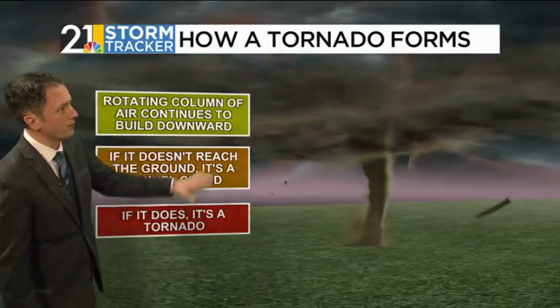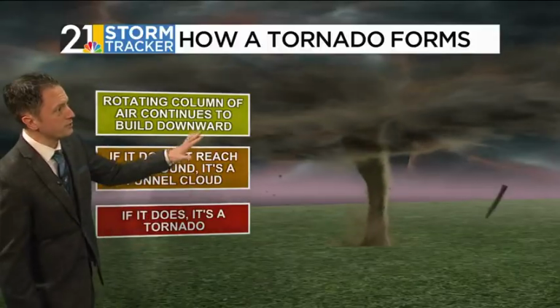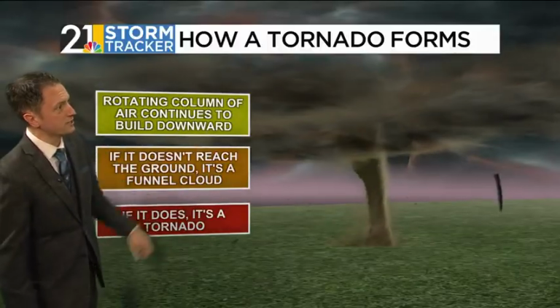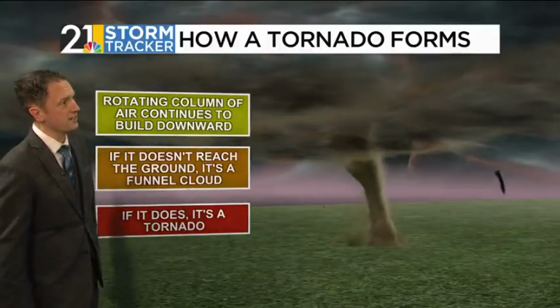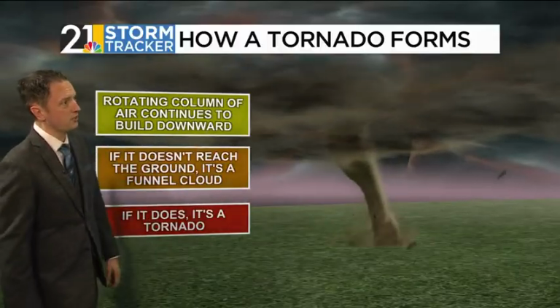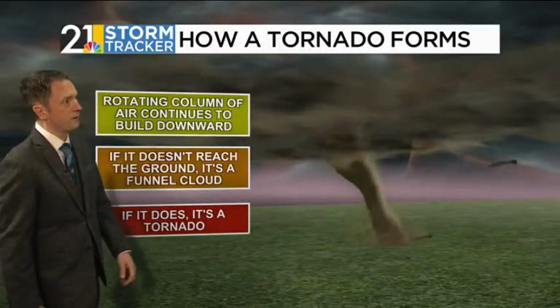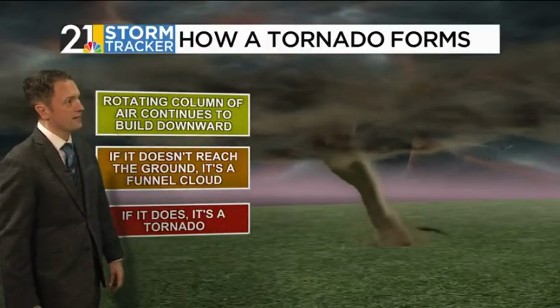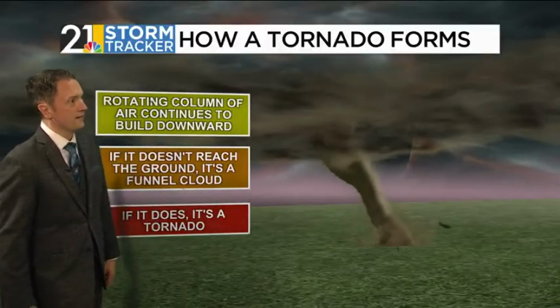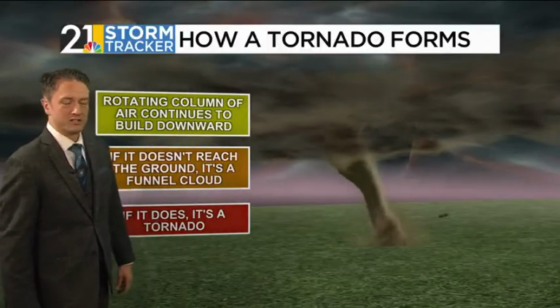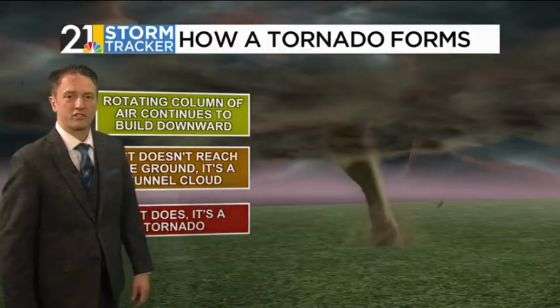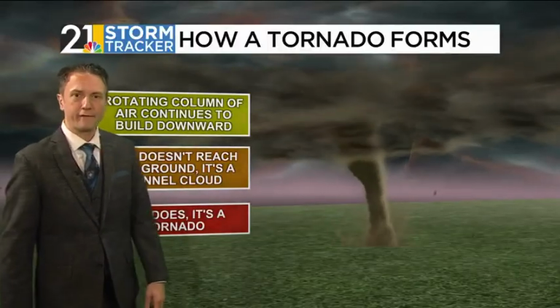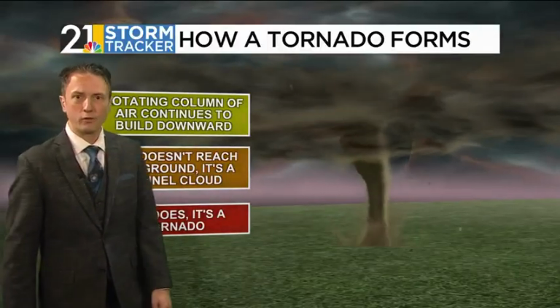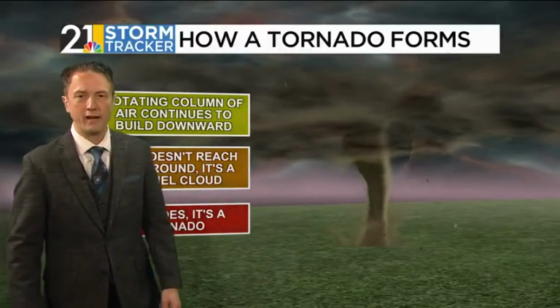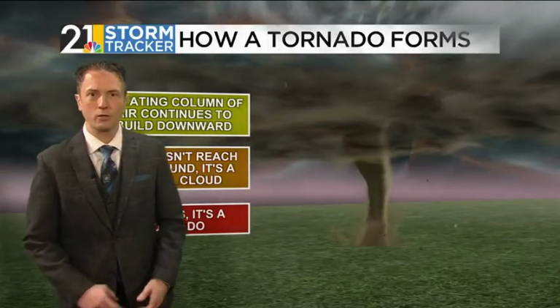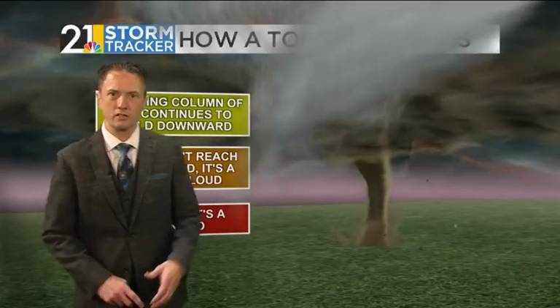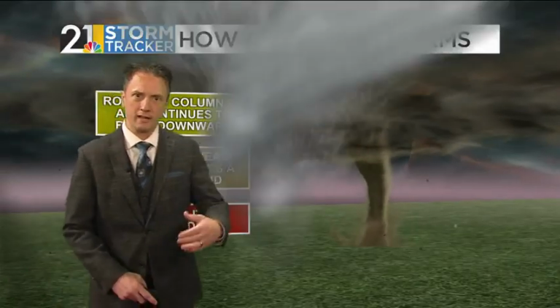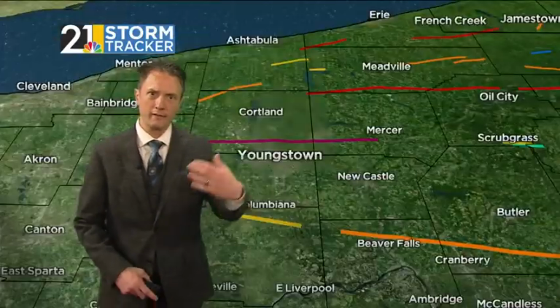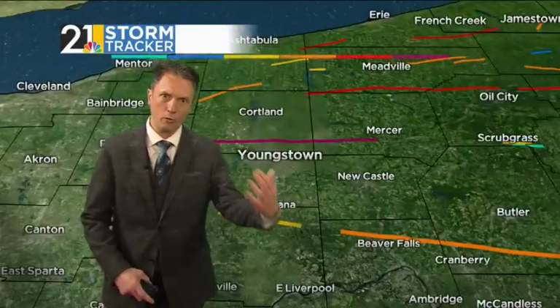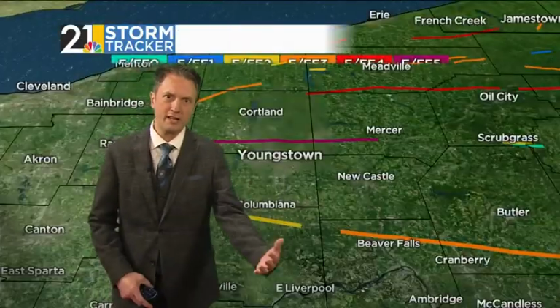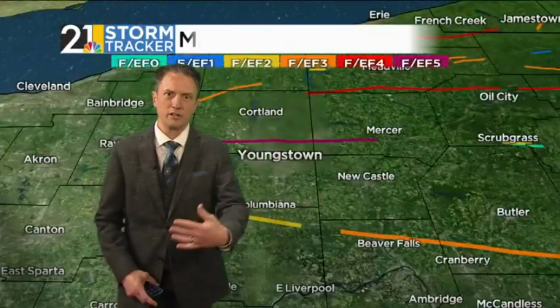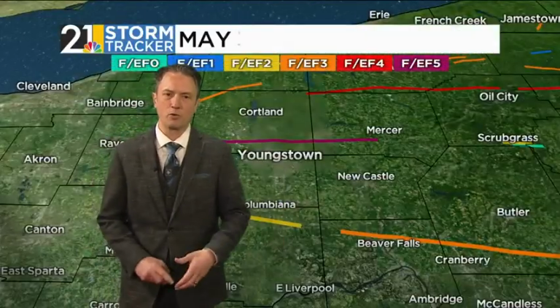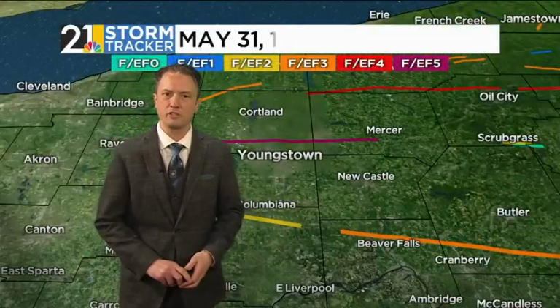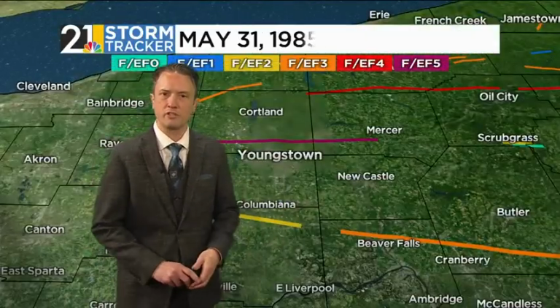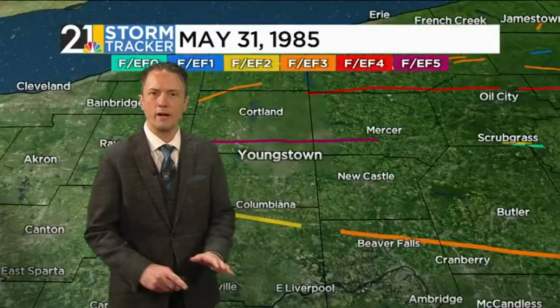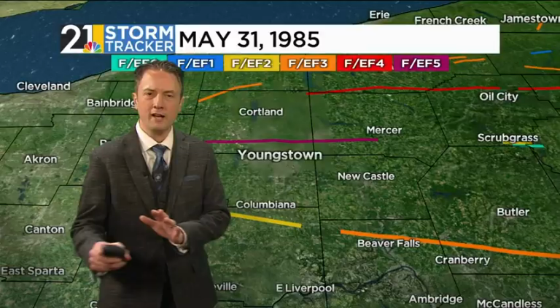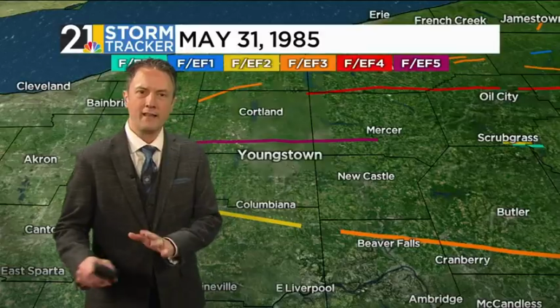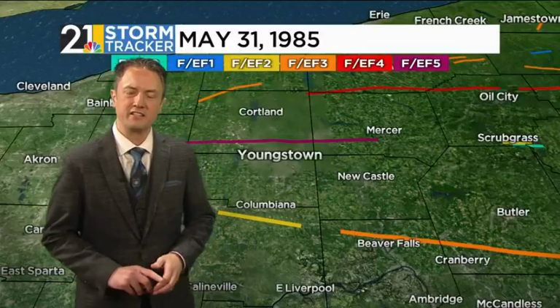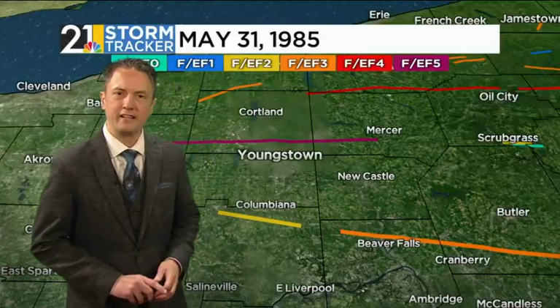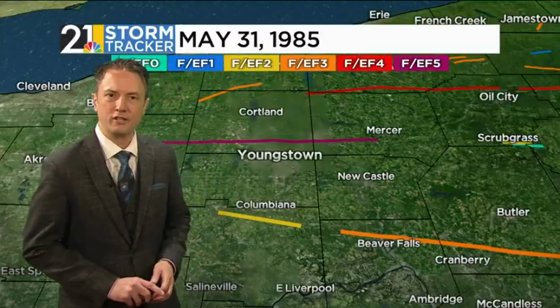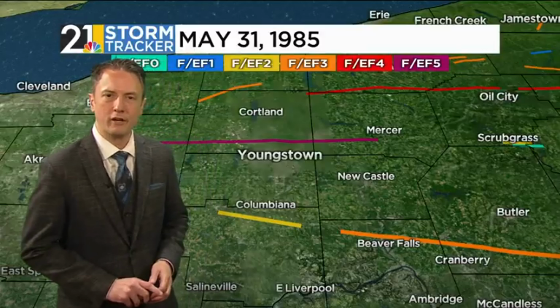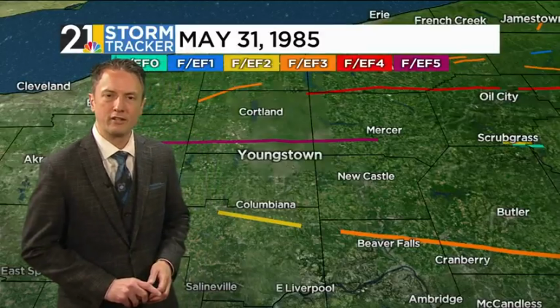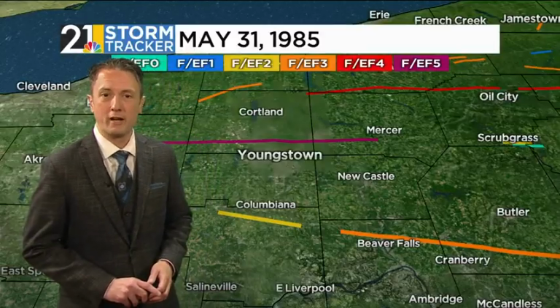If the rotation stays aloft, then it's just a funnel cloud. Rotation that touches the ground is the definition of a tornado.